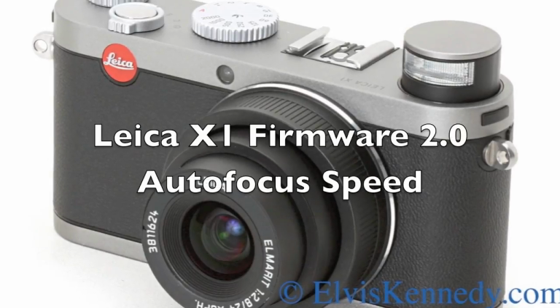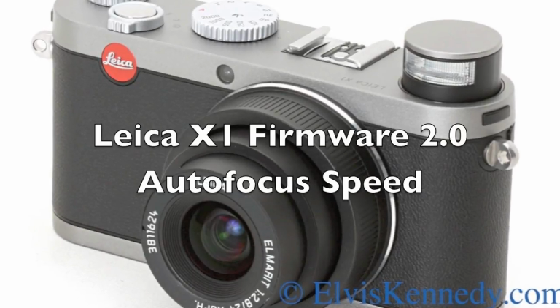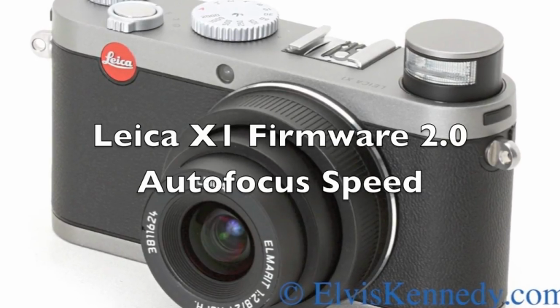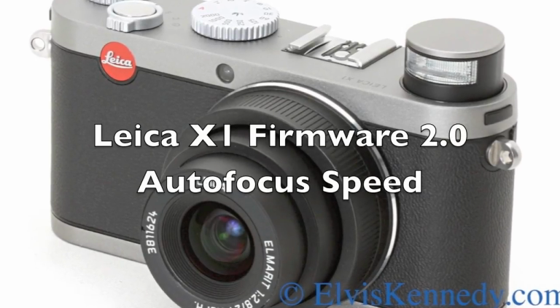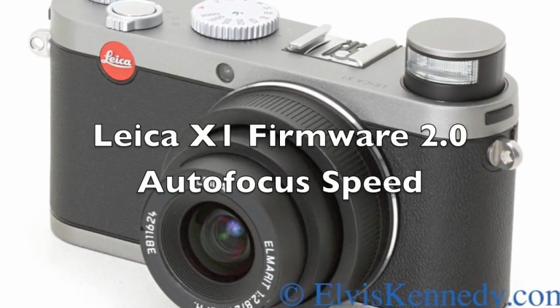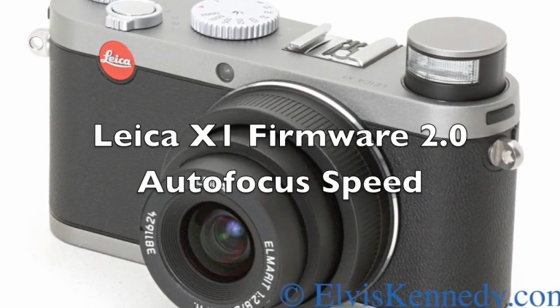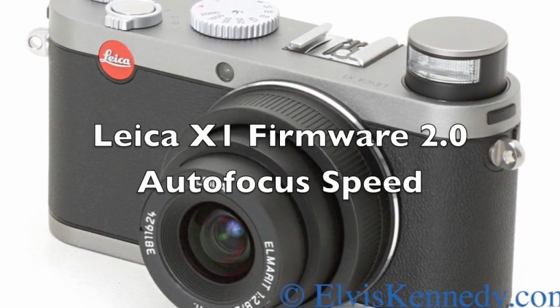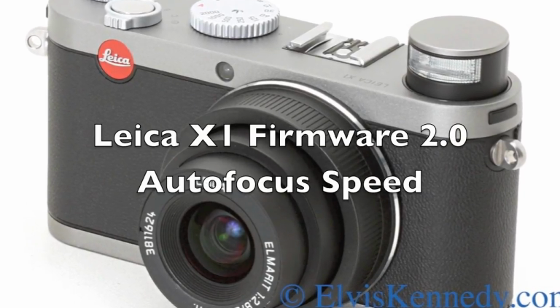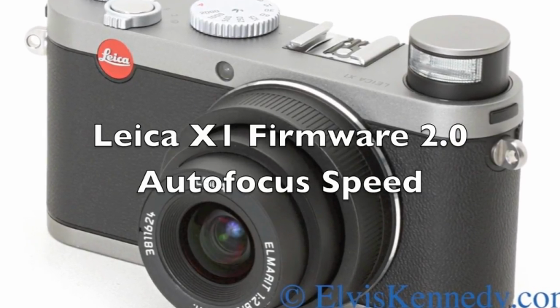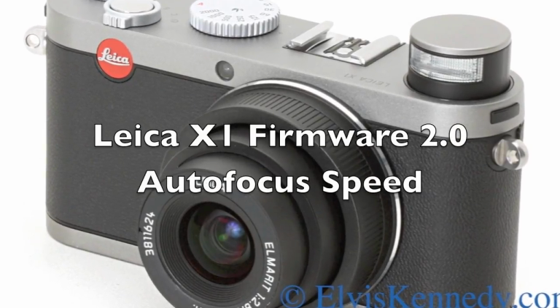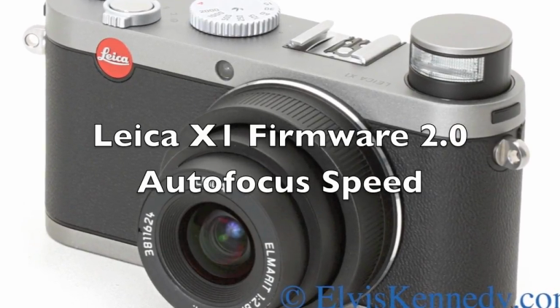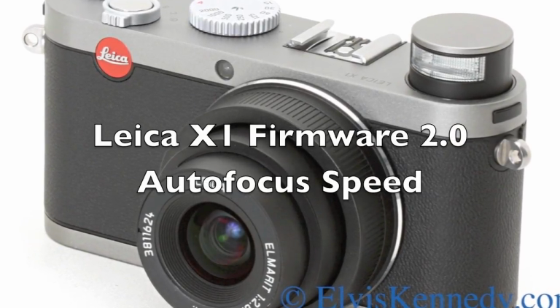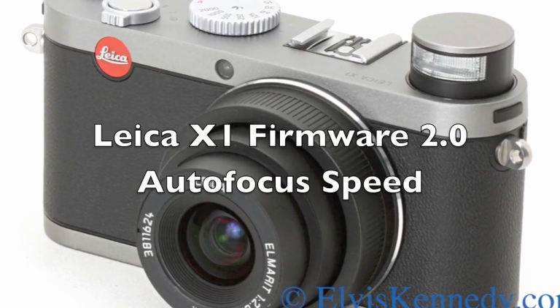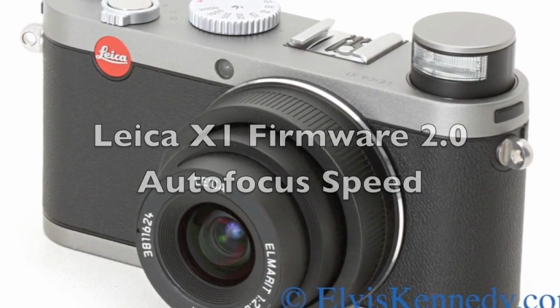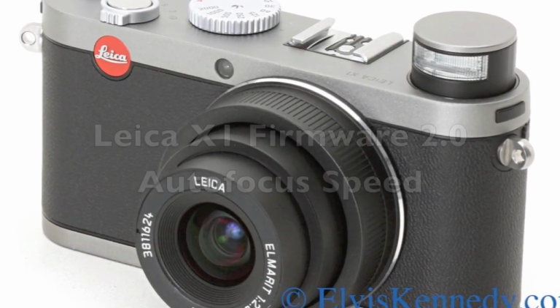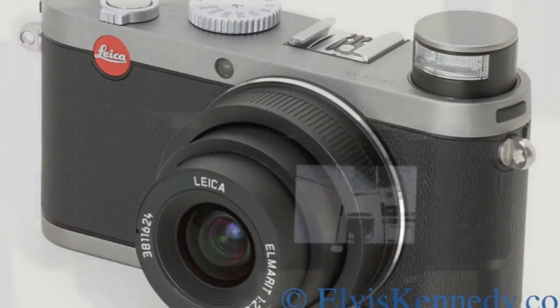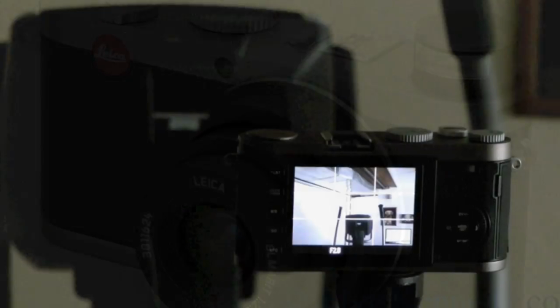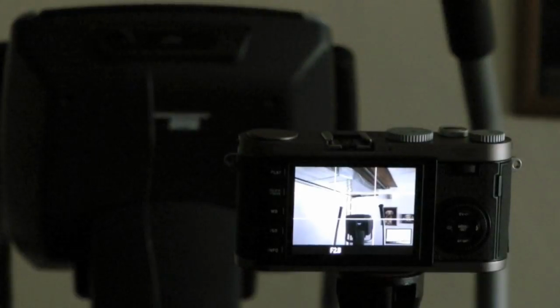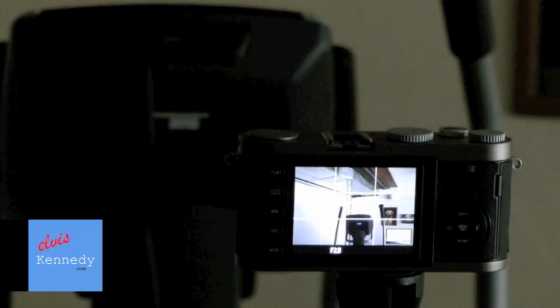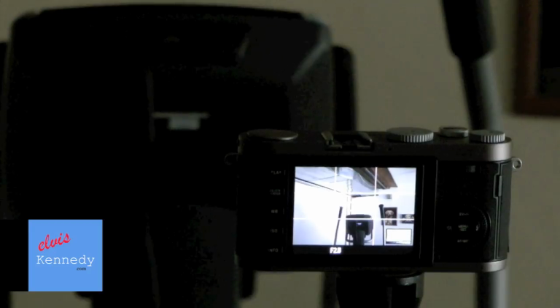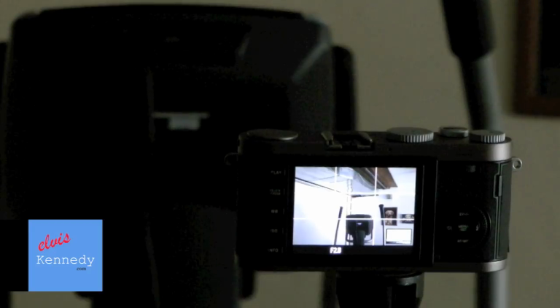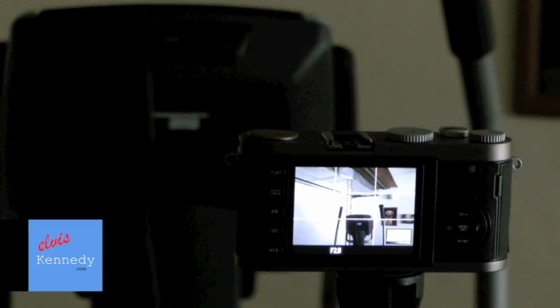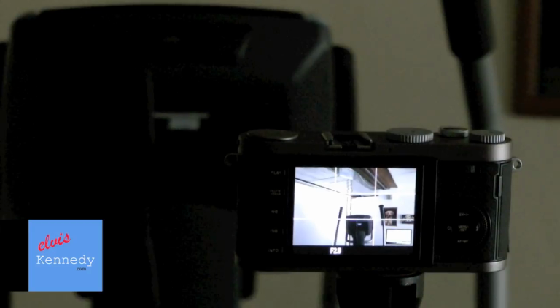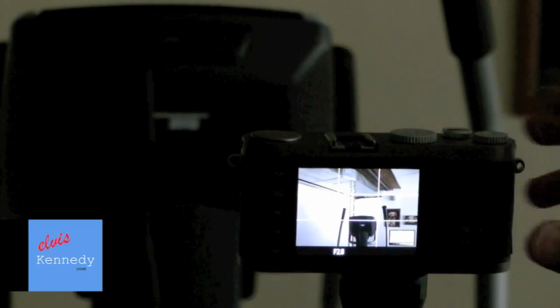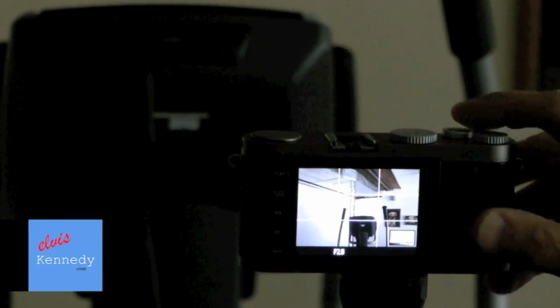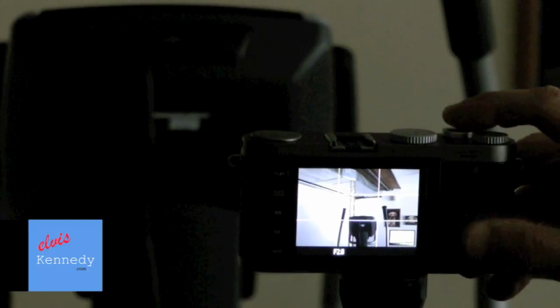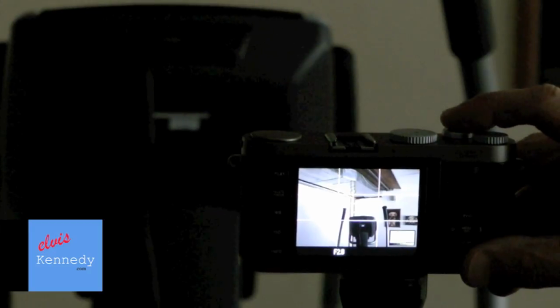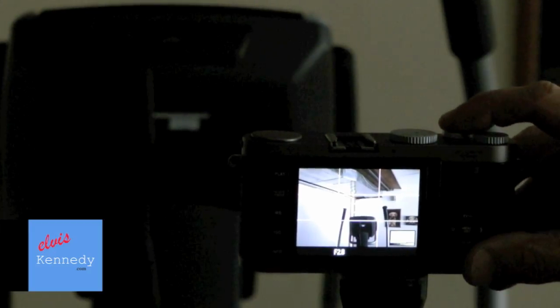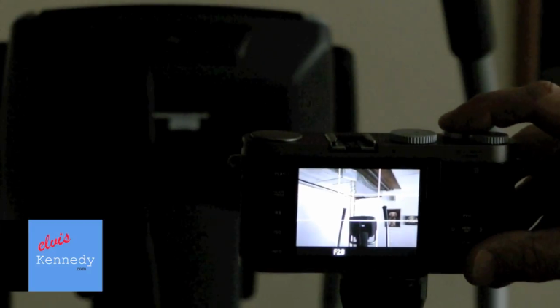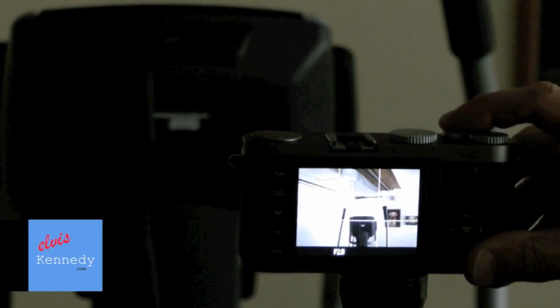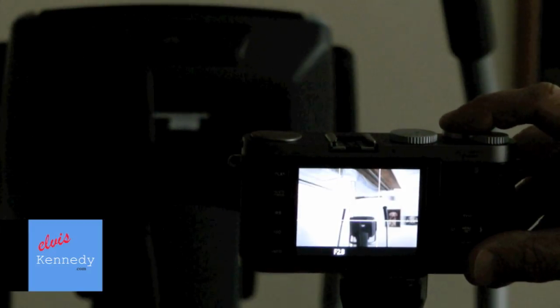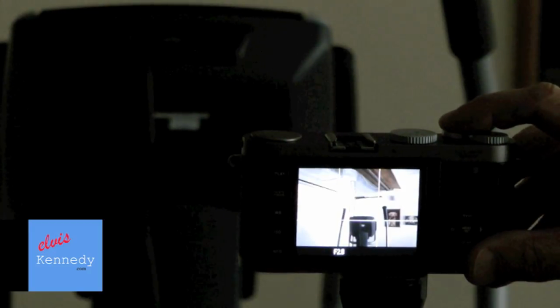Hello, and welcome to Elvis Kennedy's comparison of the Leica X1 Firmware 1 vs. Firmware 2 Autofocus in a Dim Room.